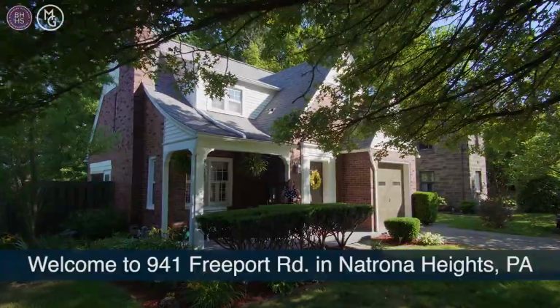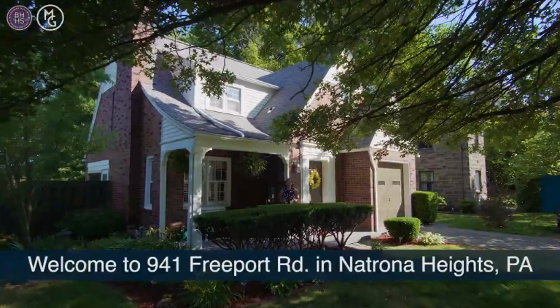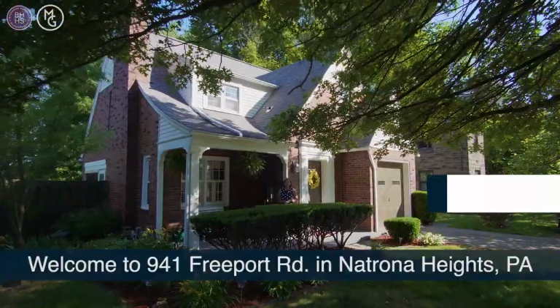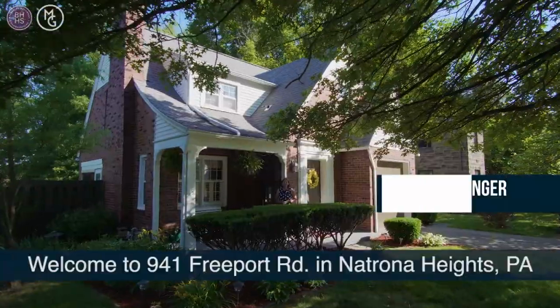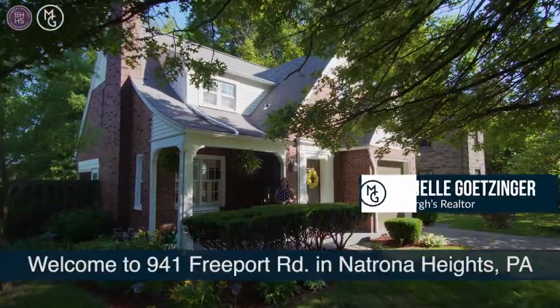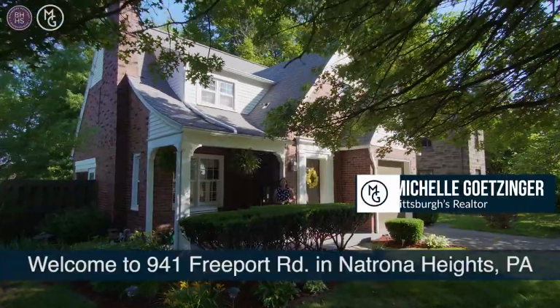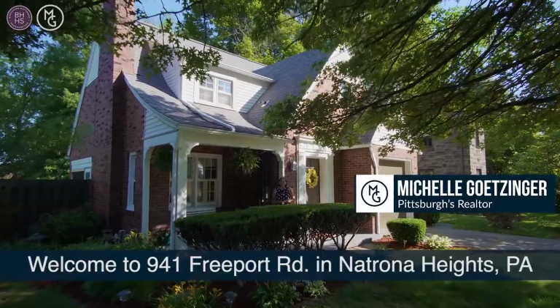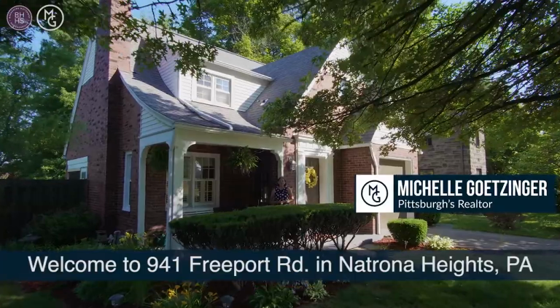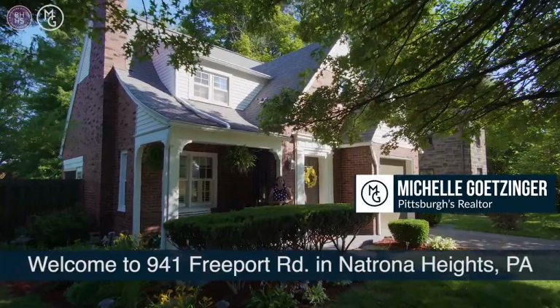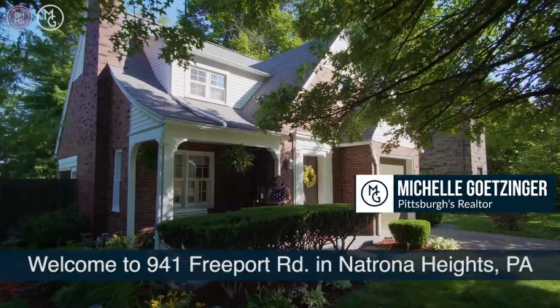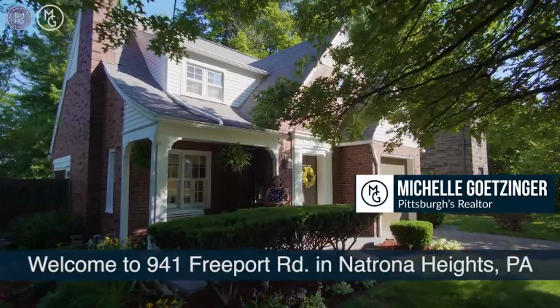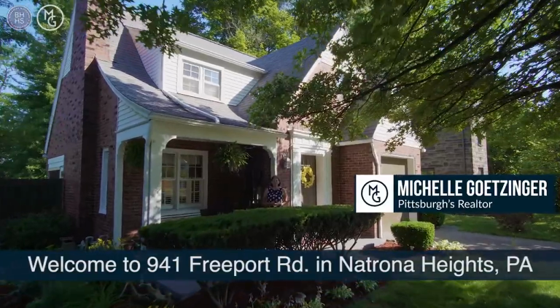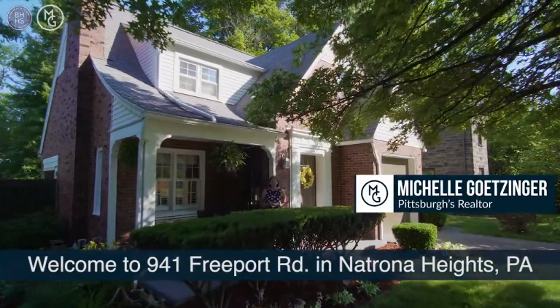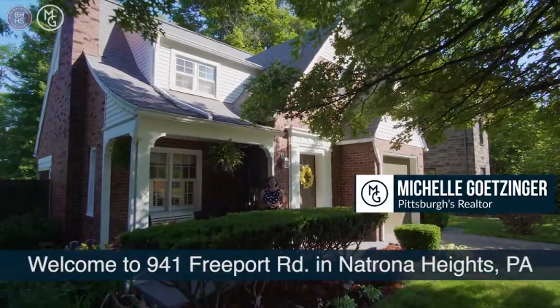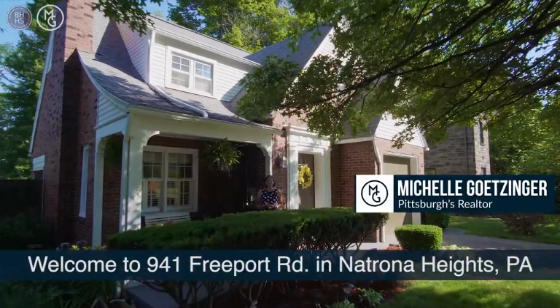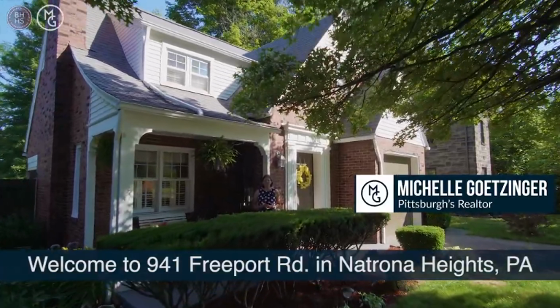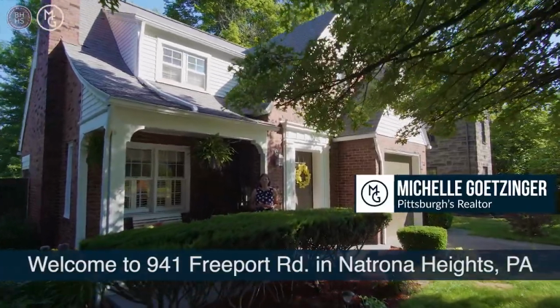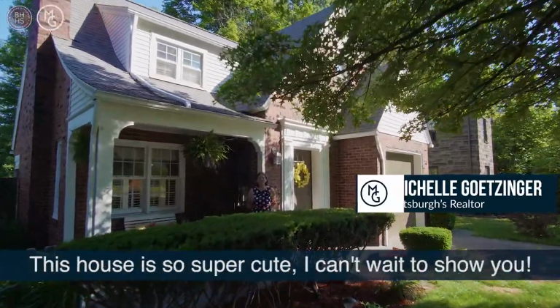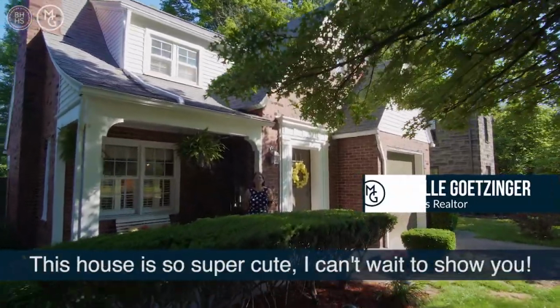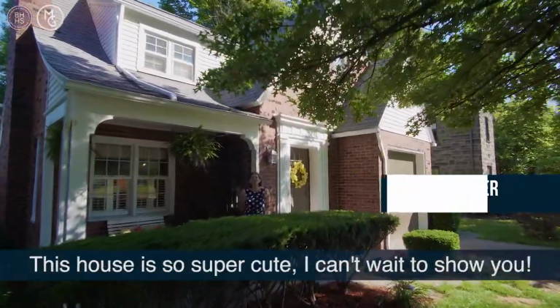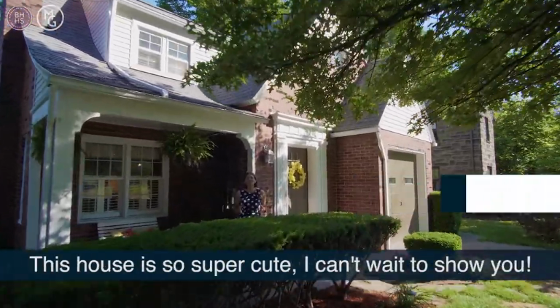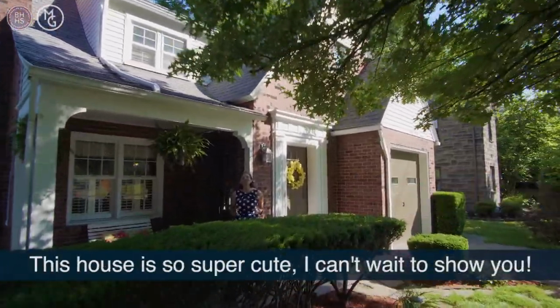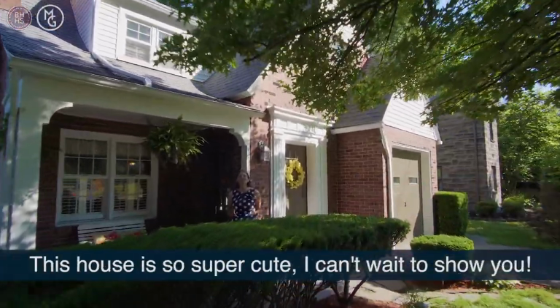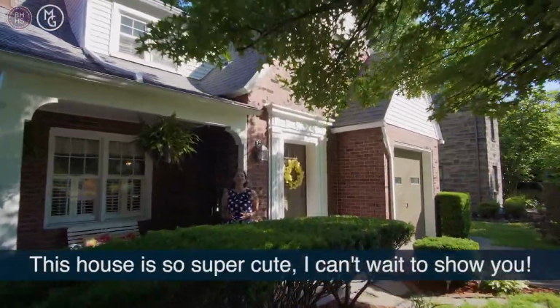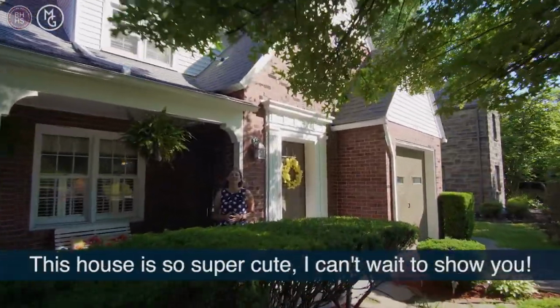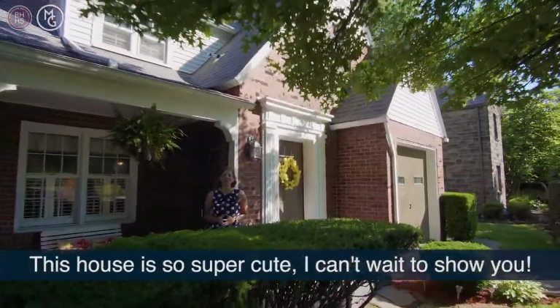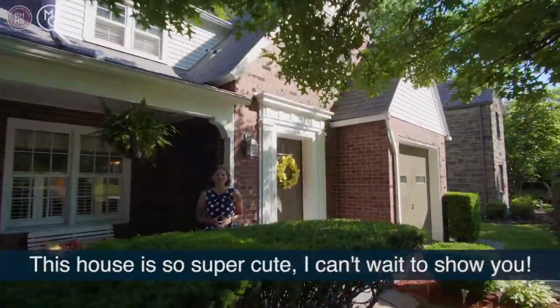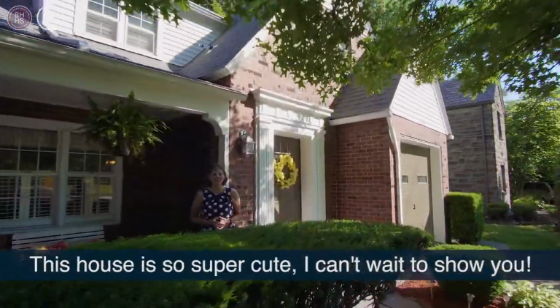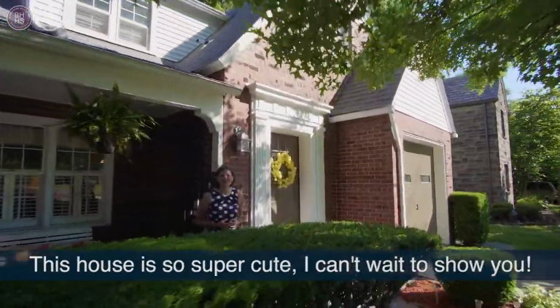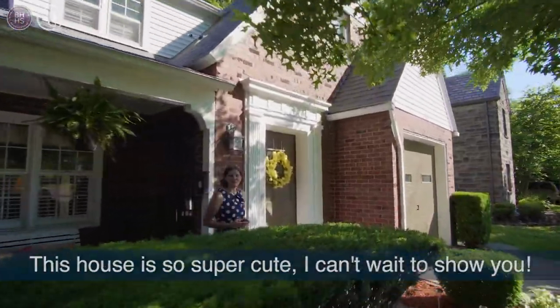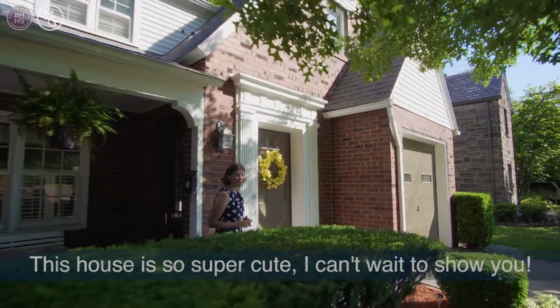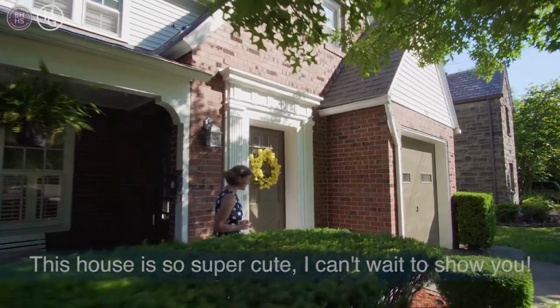Welcome to 941 Freeport Road in Atrona Heights, Pennsylvania. This house is so super cute, I can't wait to show you. Come on in.